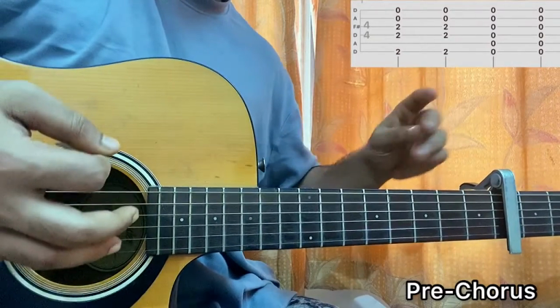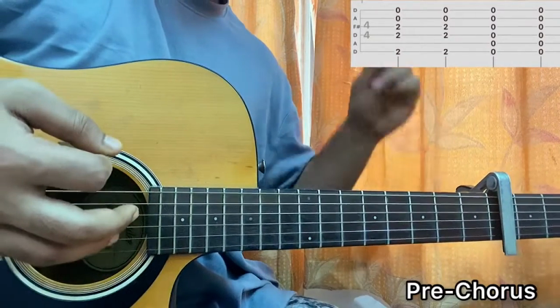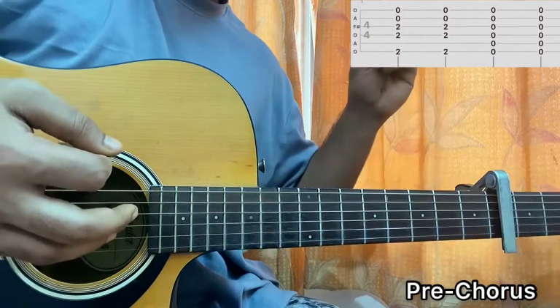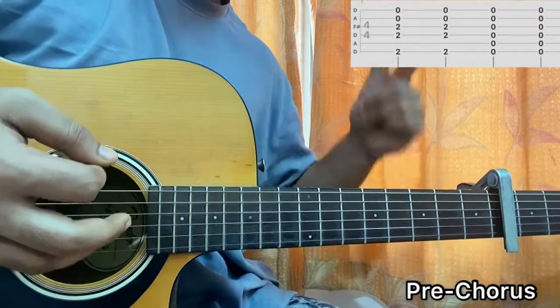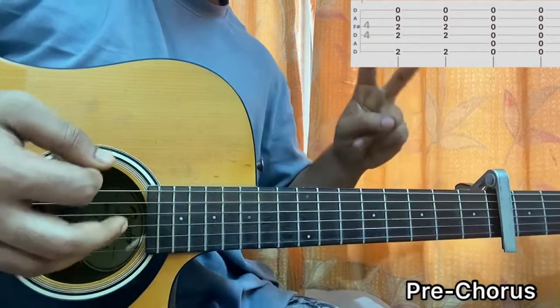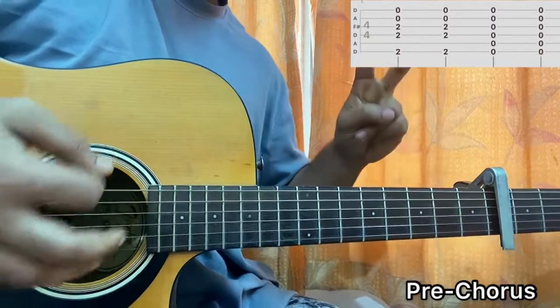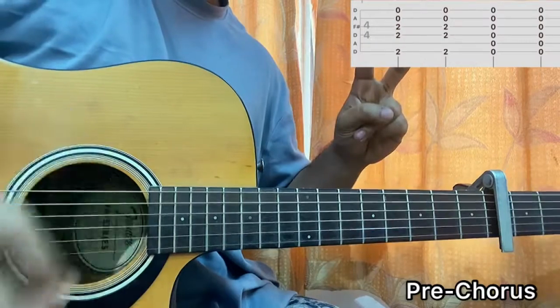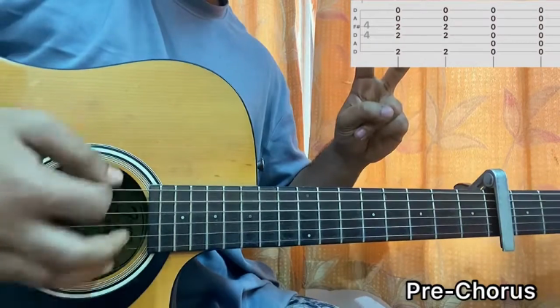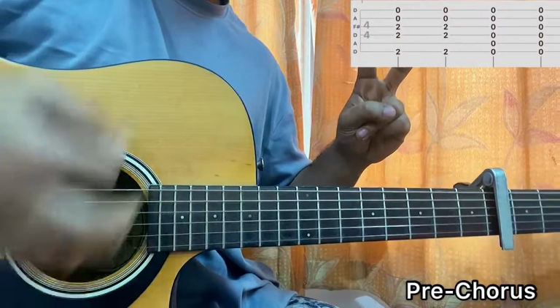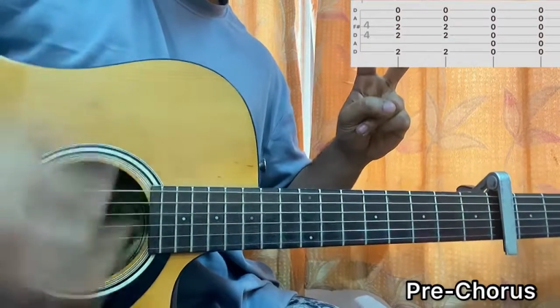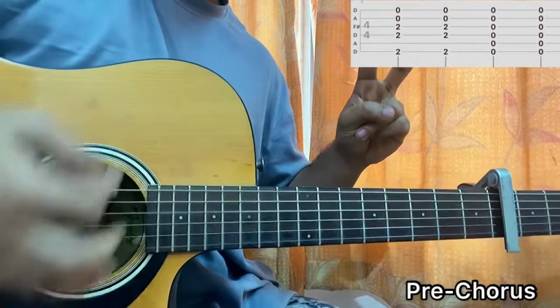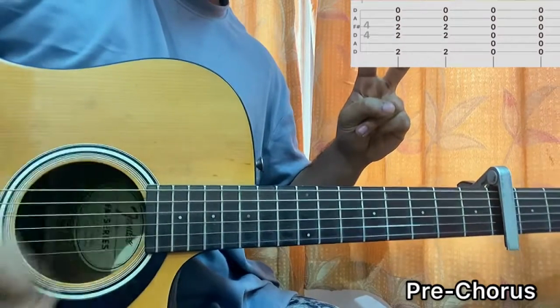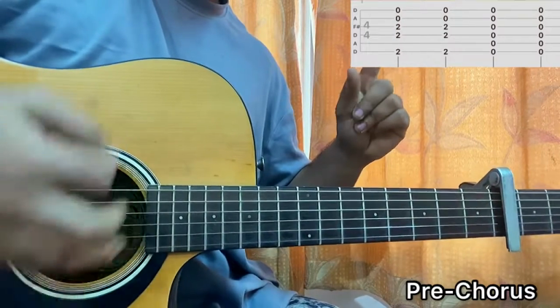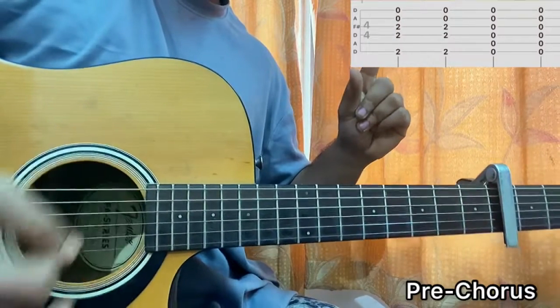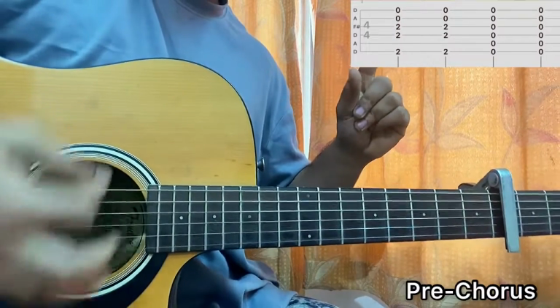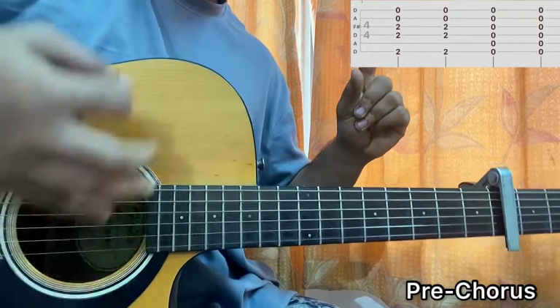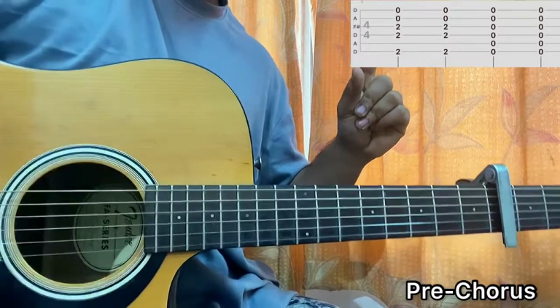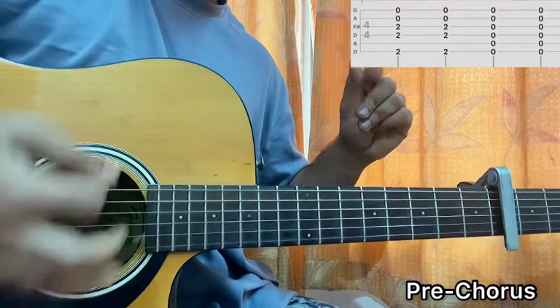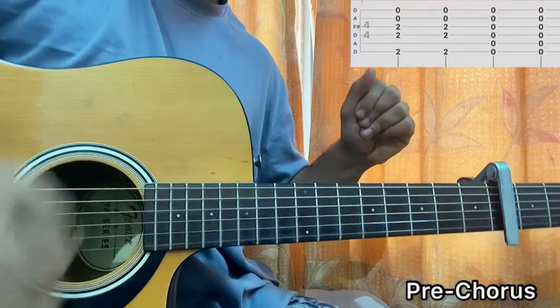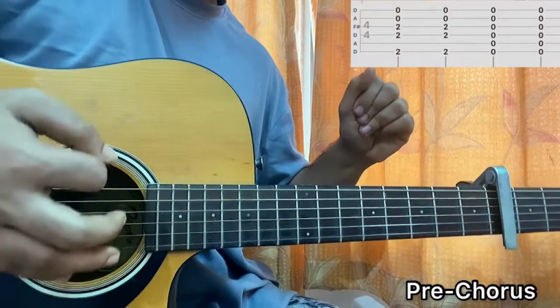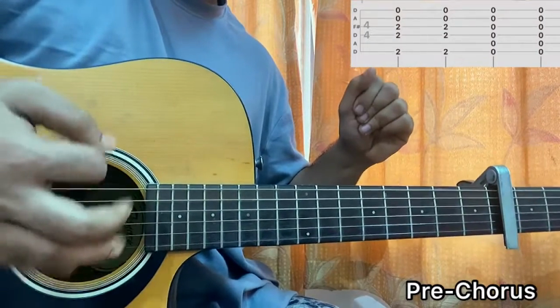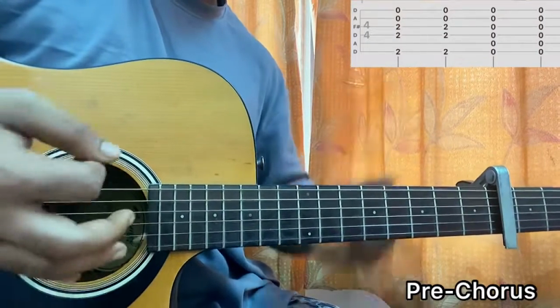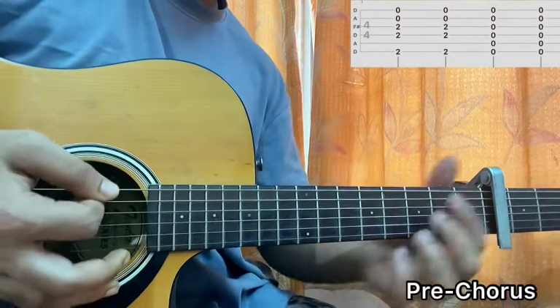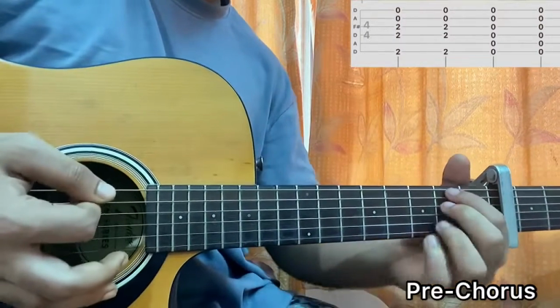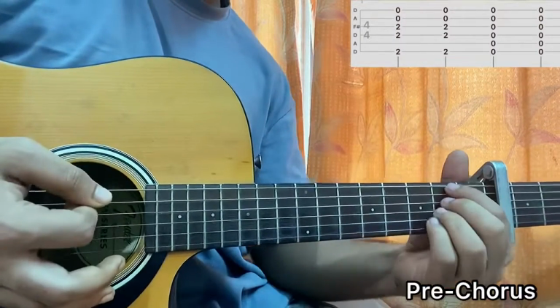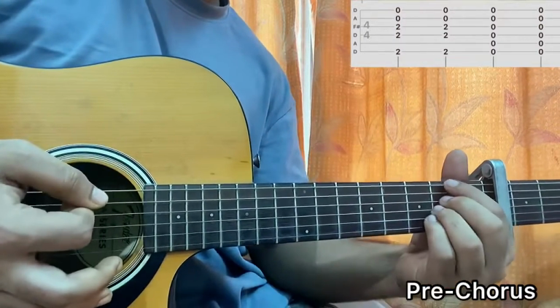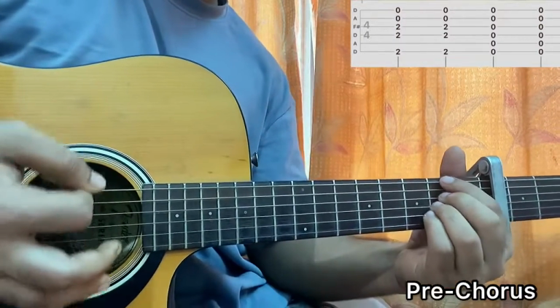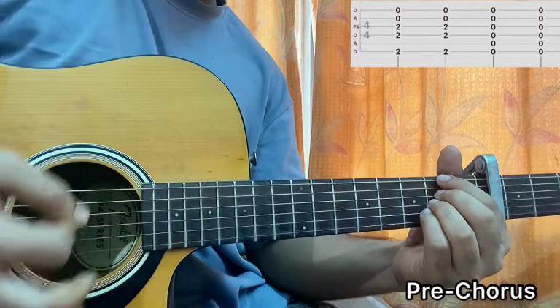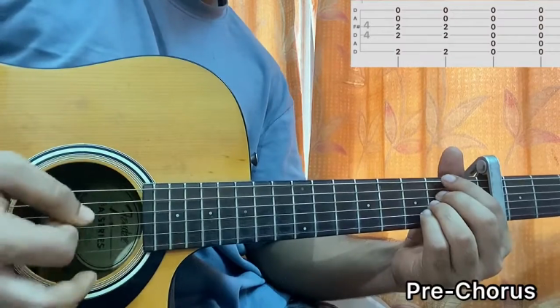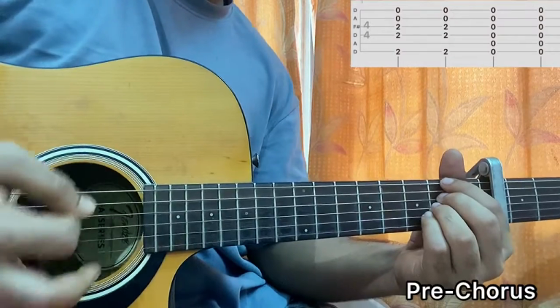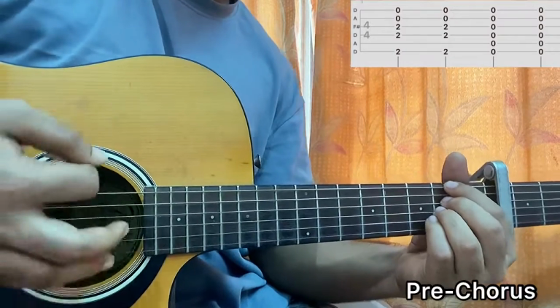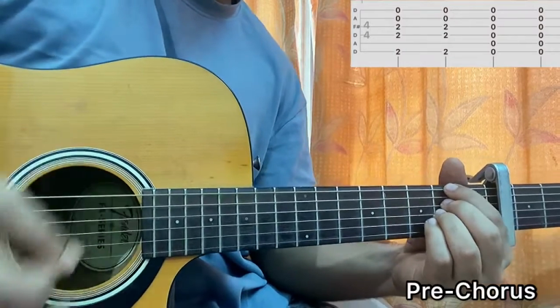Play the strumming pattern twice again. The pre-chorus is repeated twice, so you cycle through that chord shape twice.